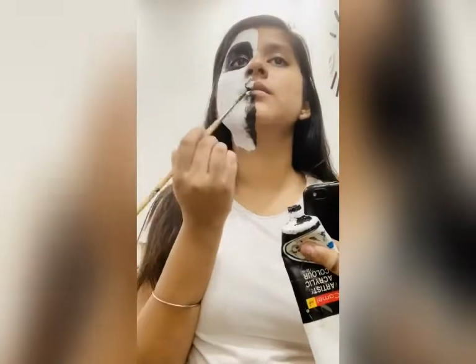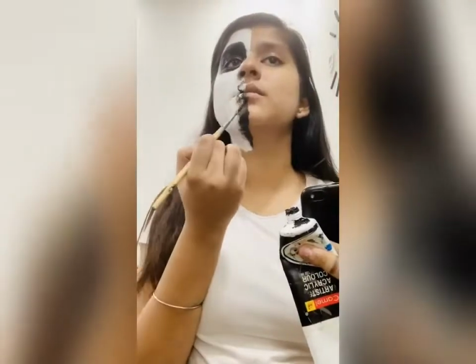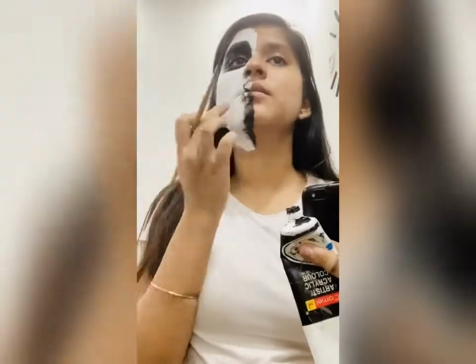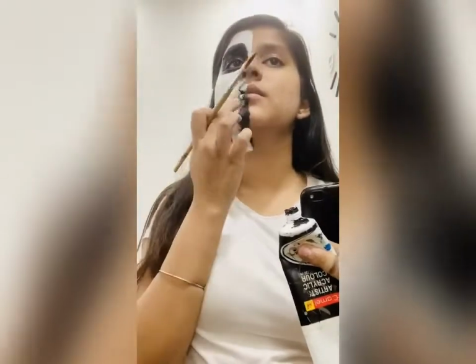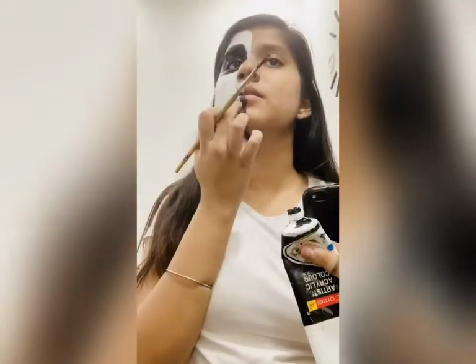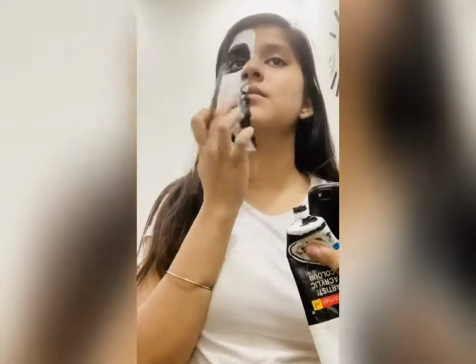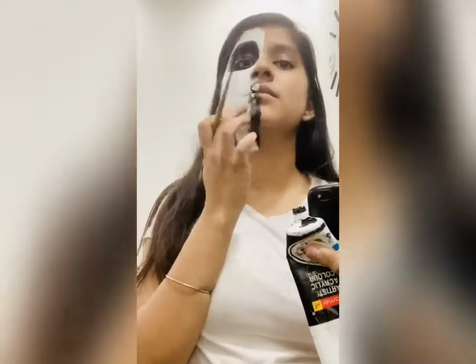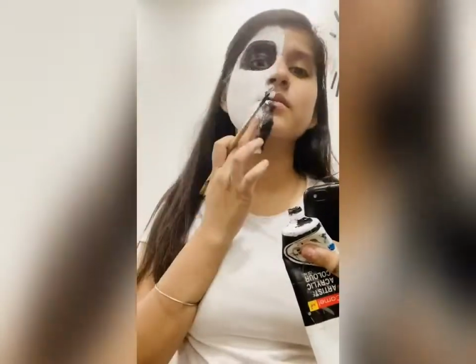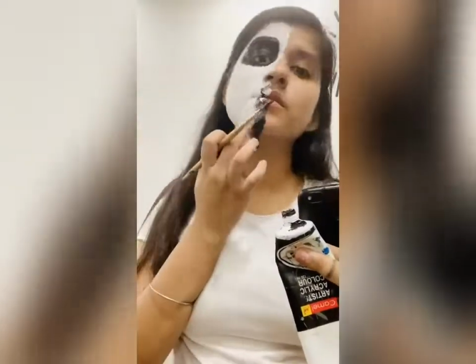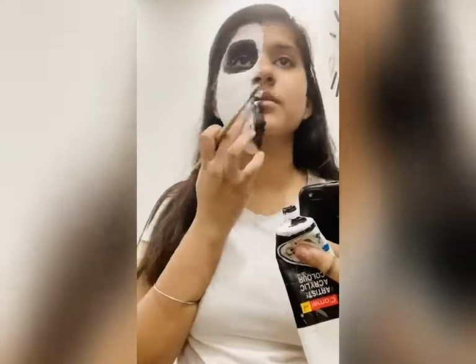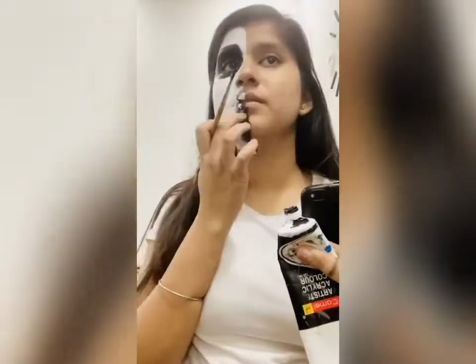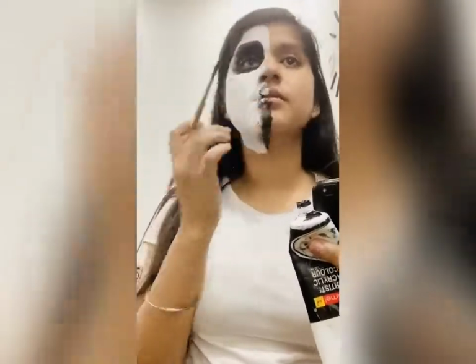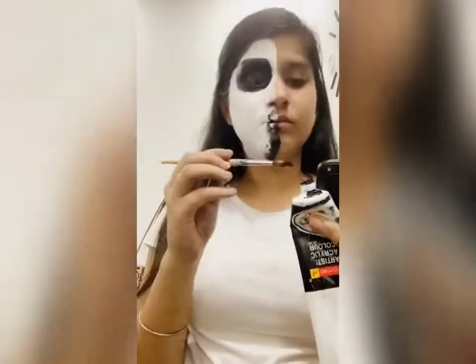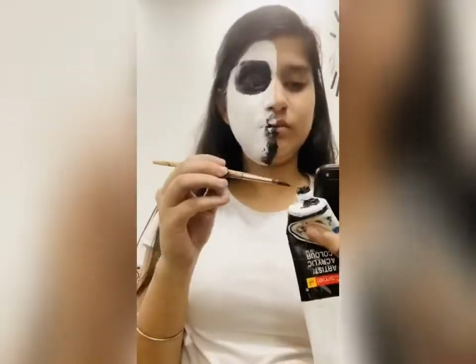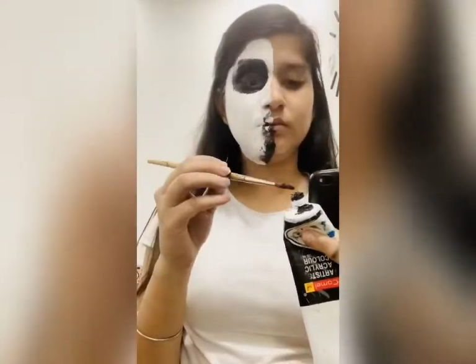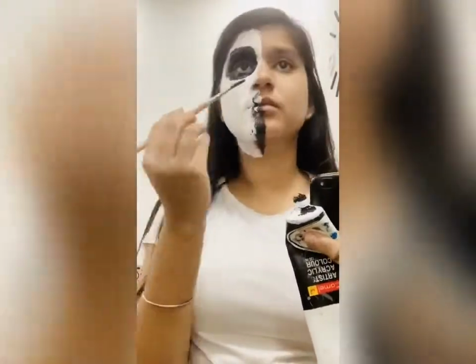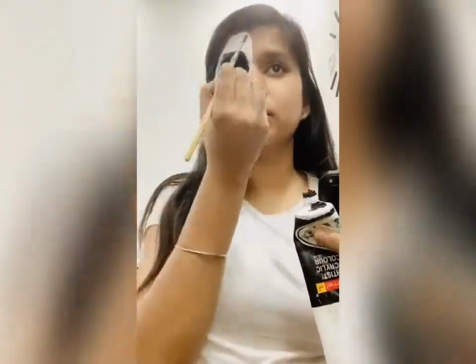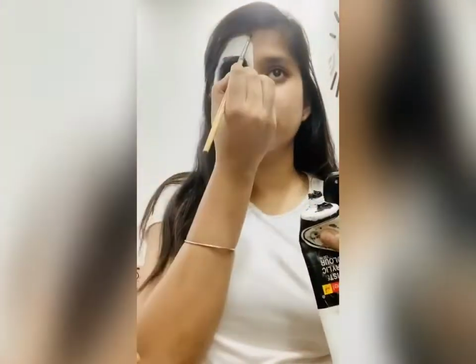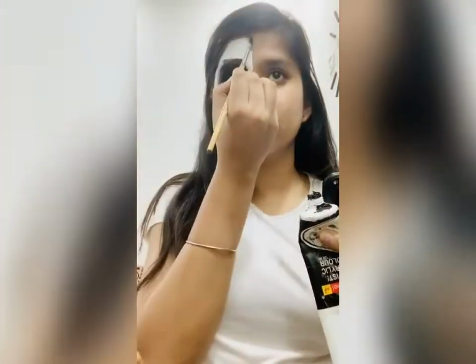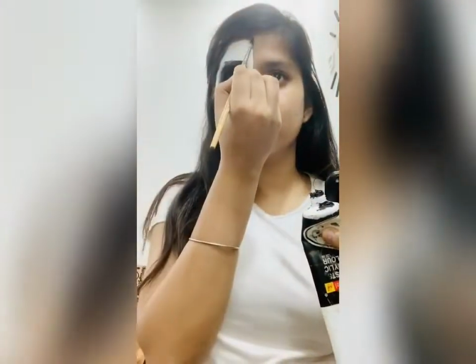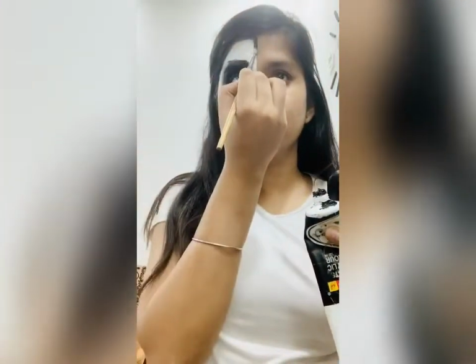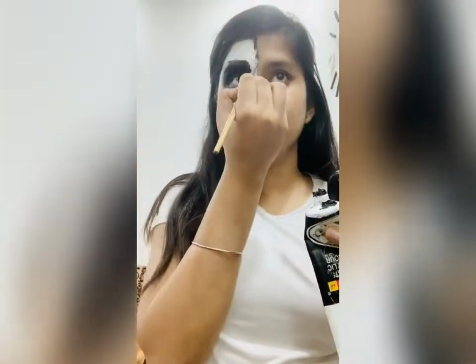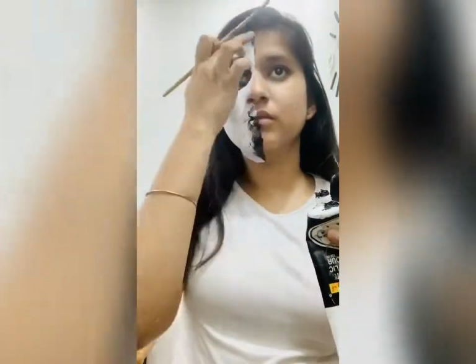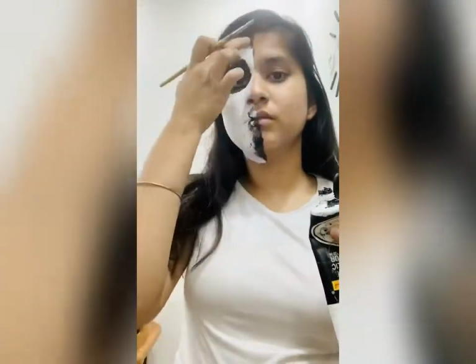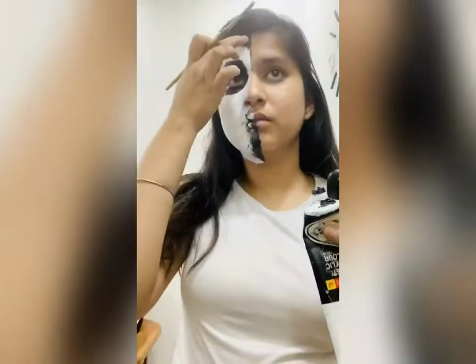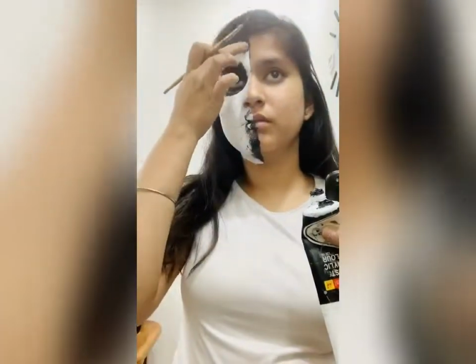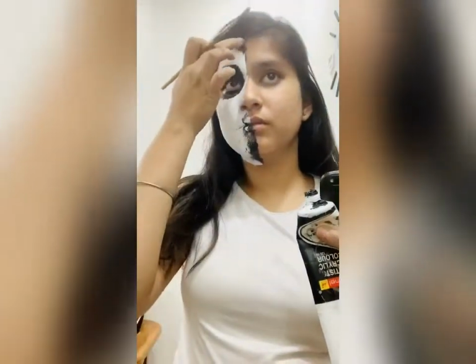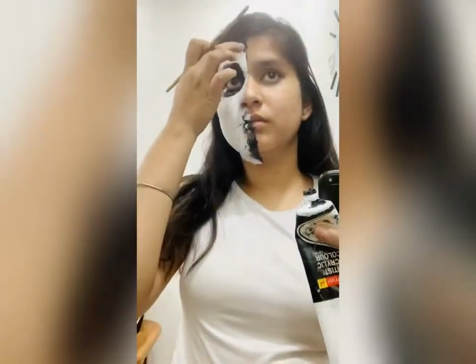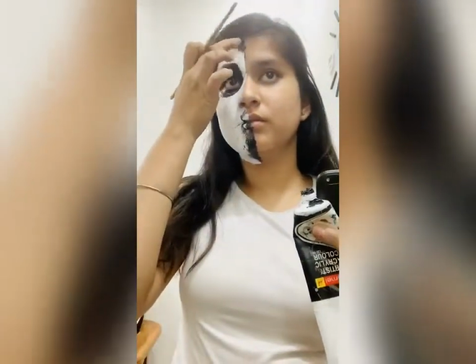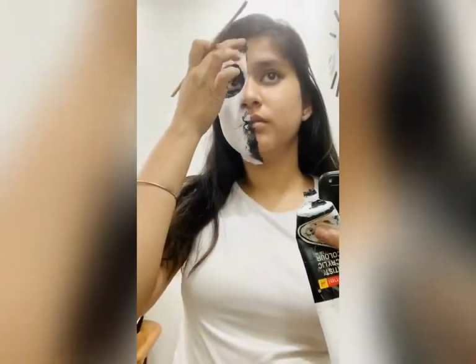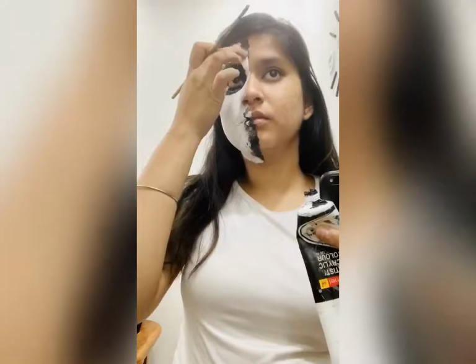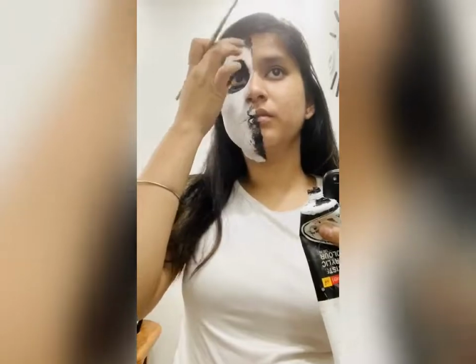If you dab black color like this, it will give a realistic look to your face.